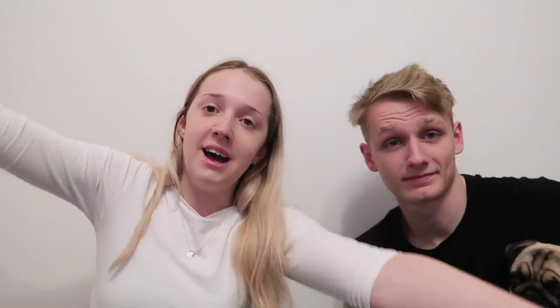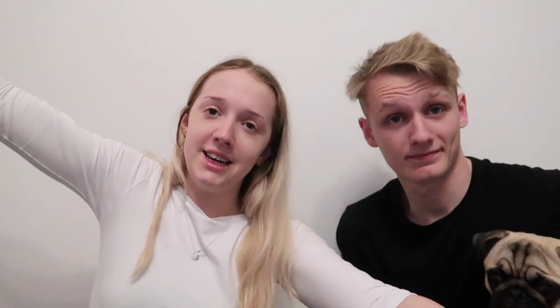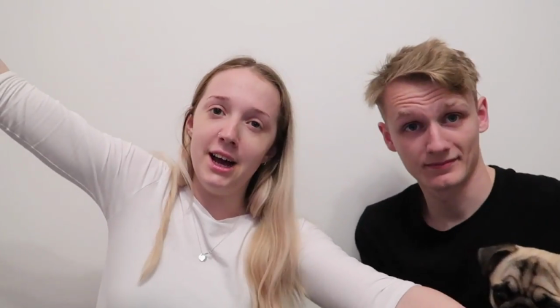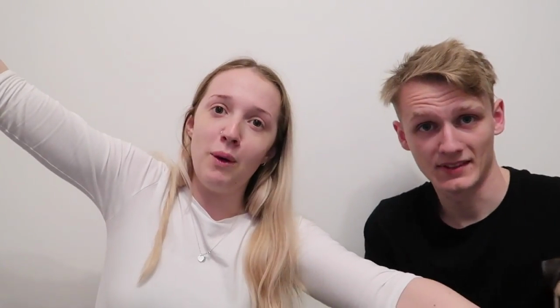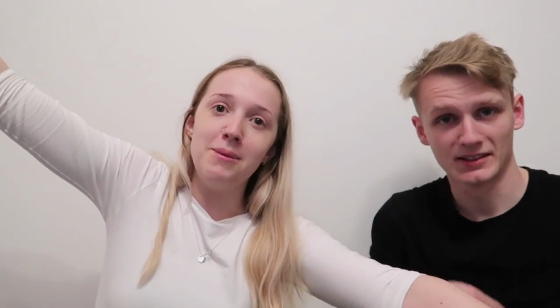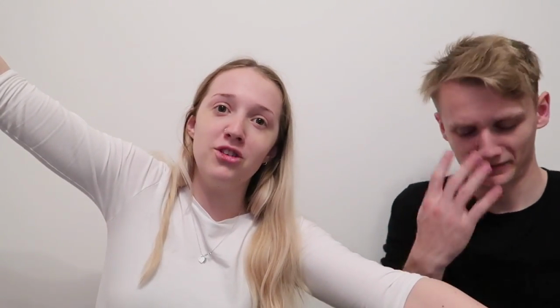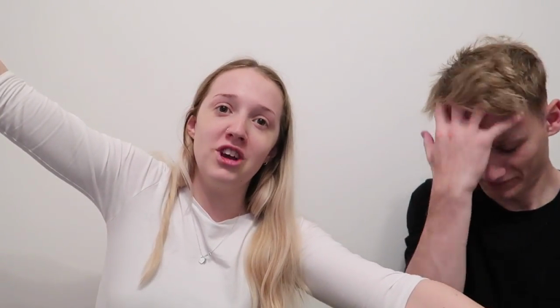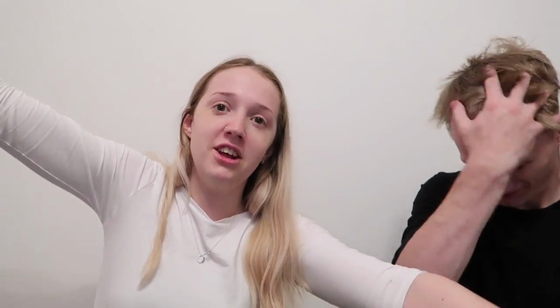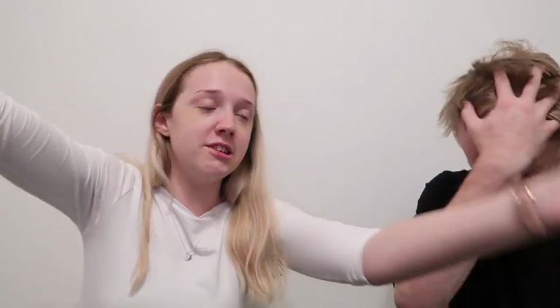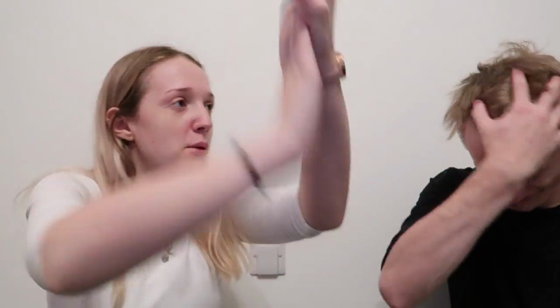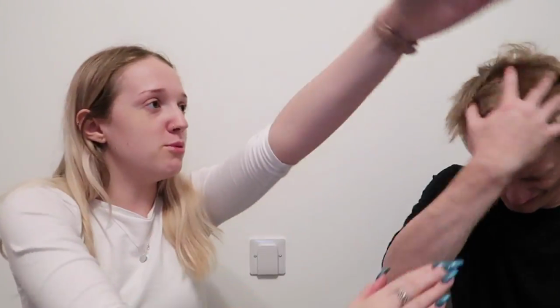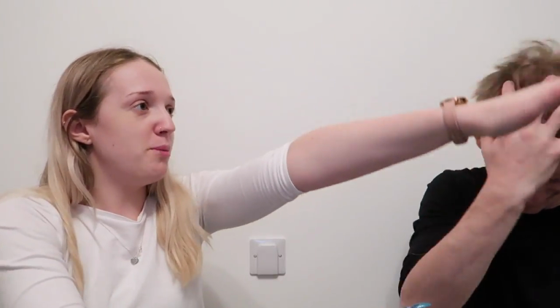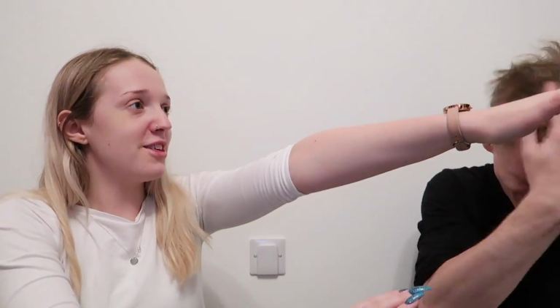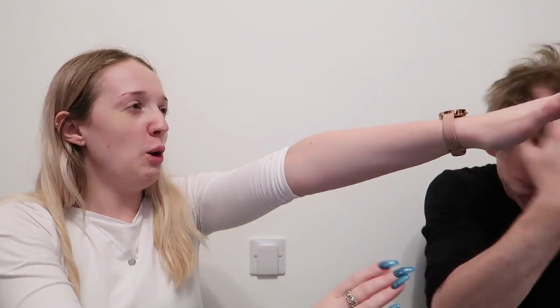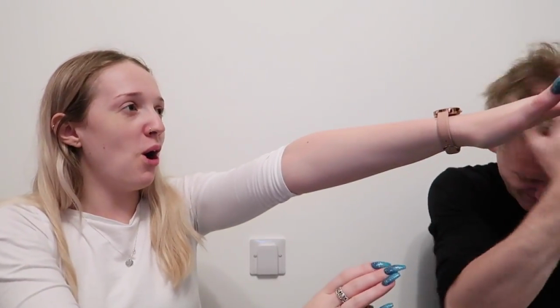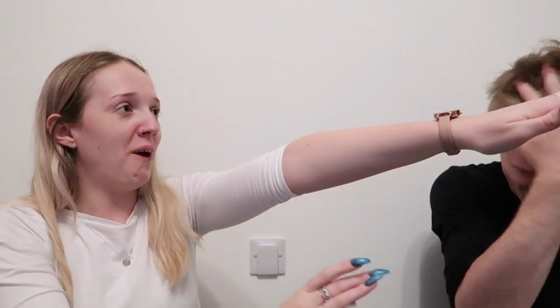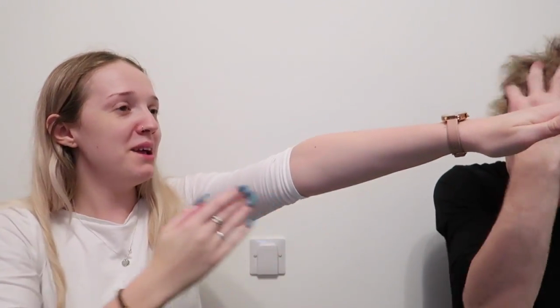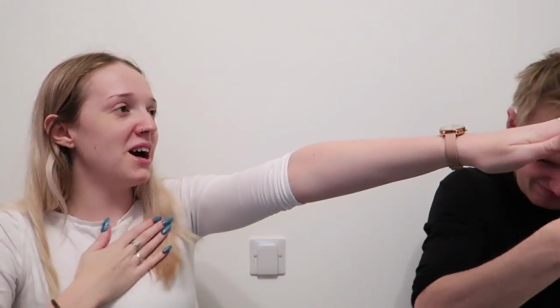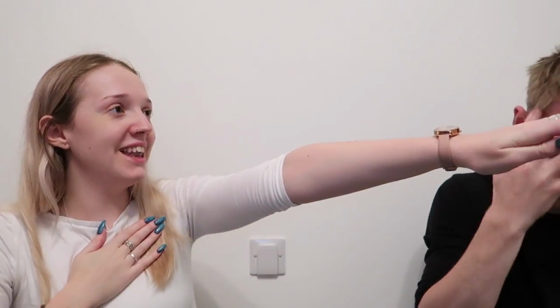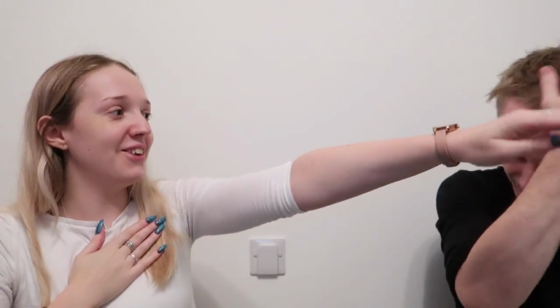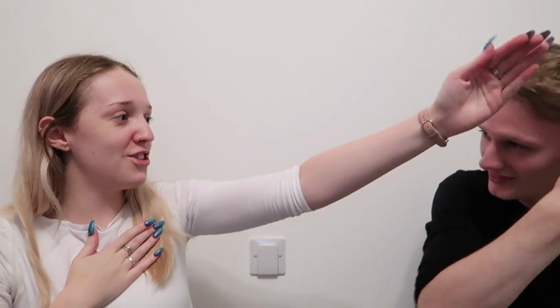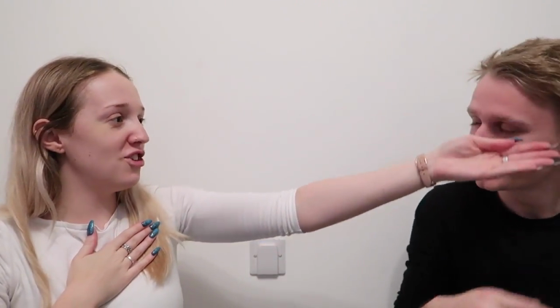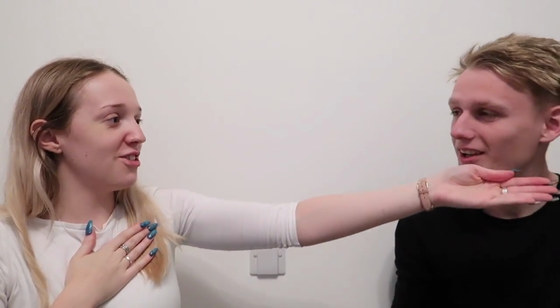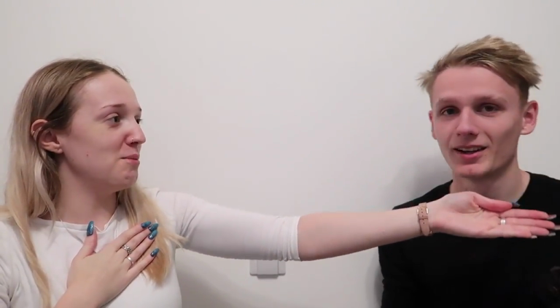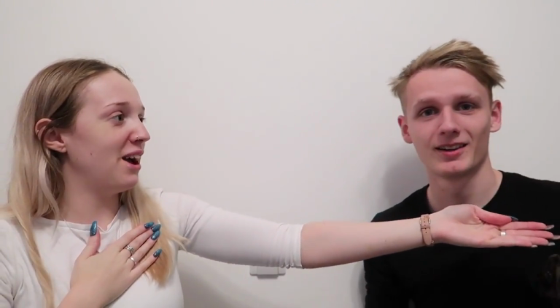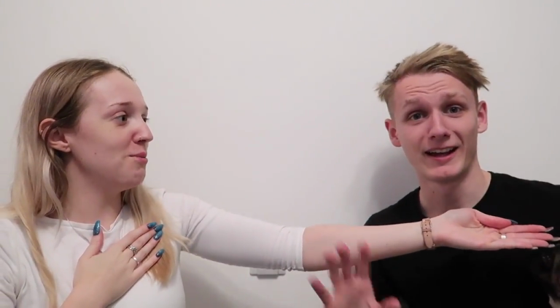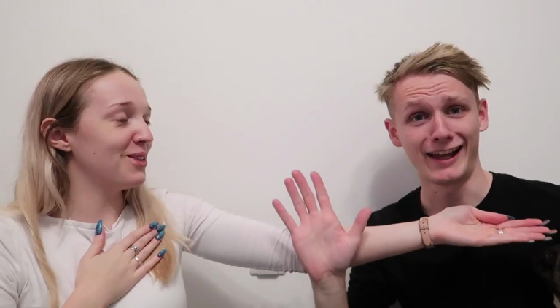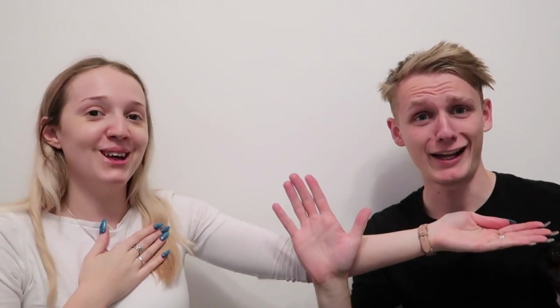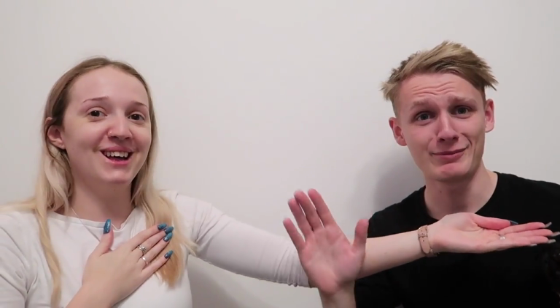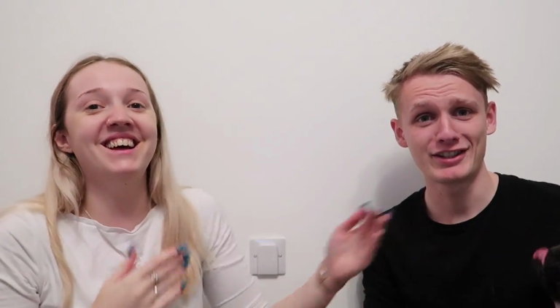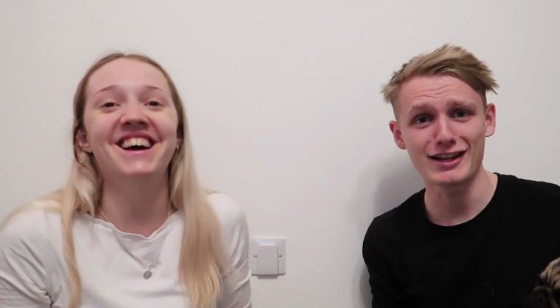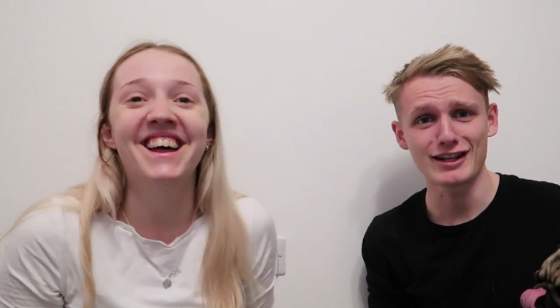Hi guys, welcome back to the channel. Today we're going to be doing a Pets at Home Haul. I am Carl Little. This is Chelsea, my accomplice. Hi, I'm Chelsea.